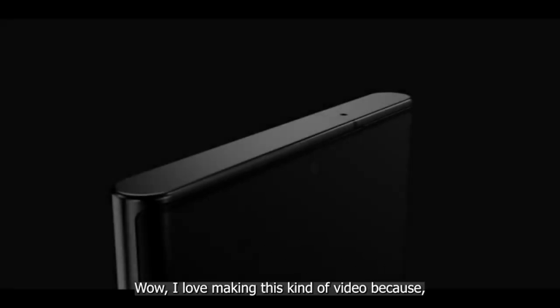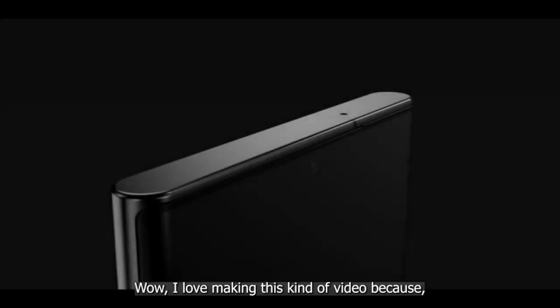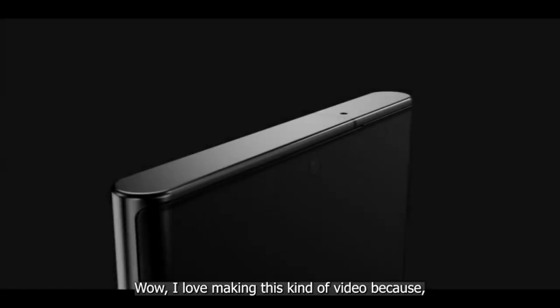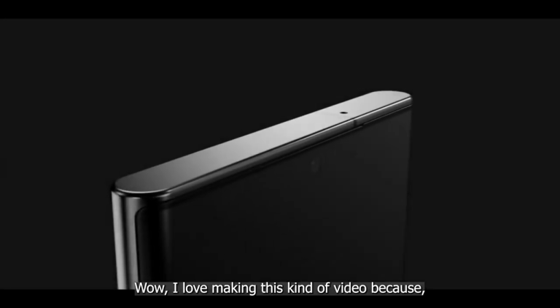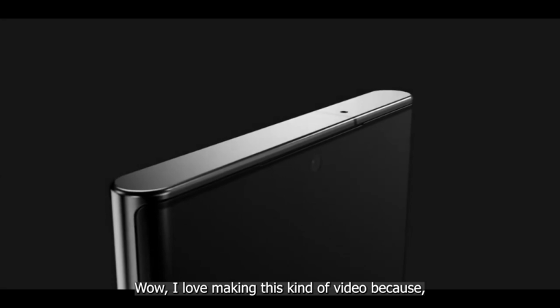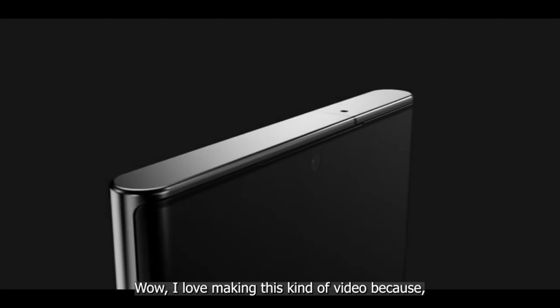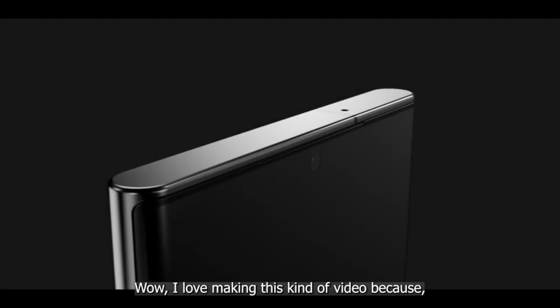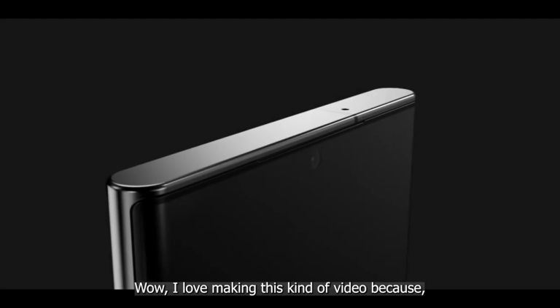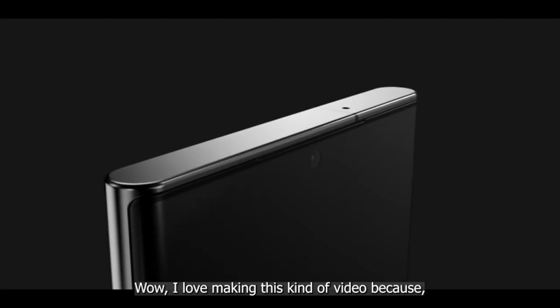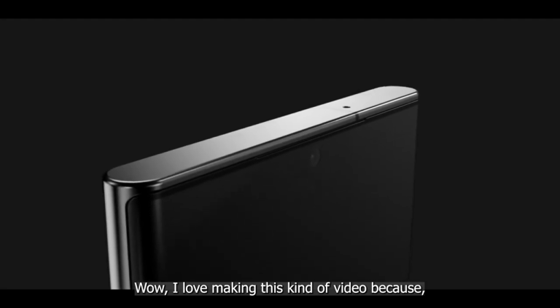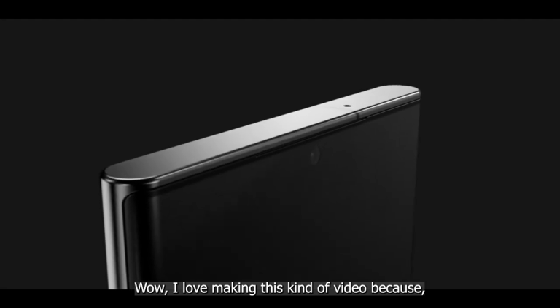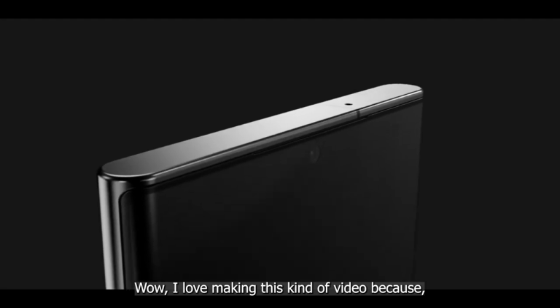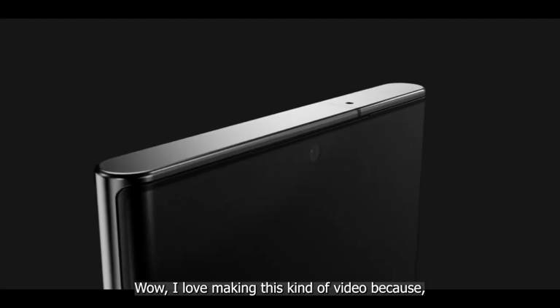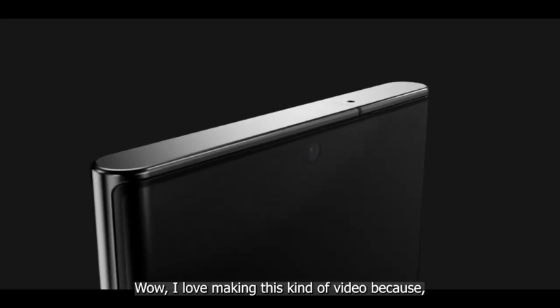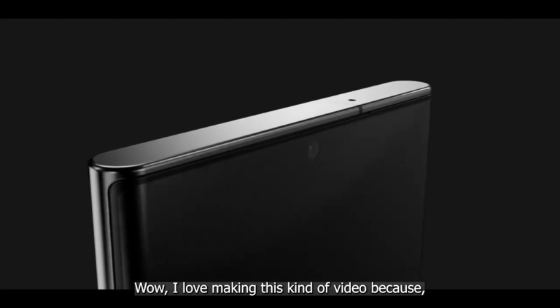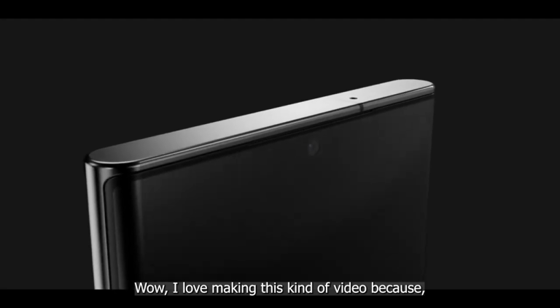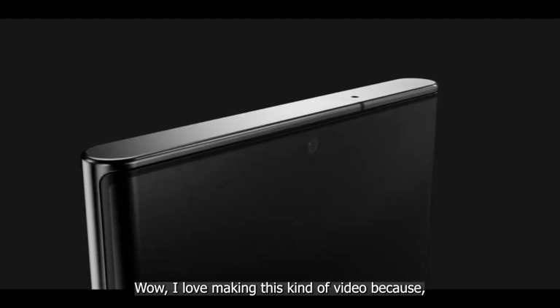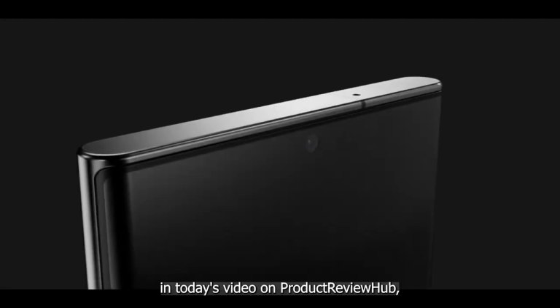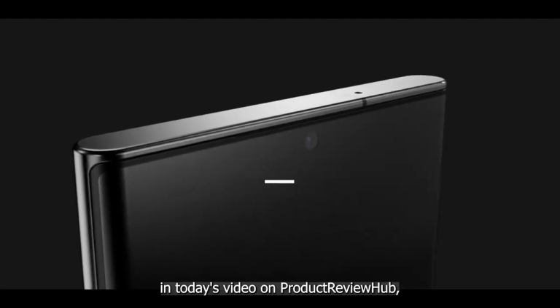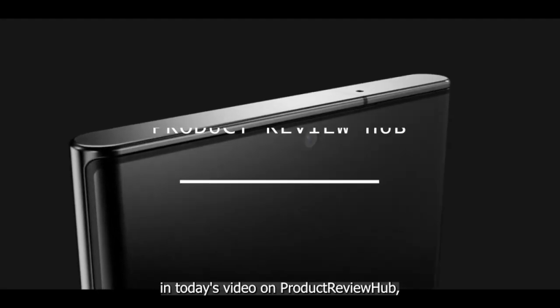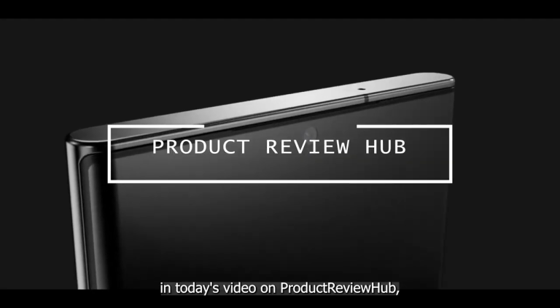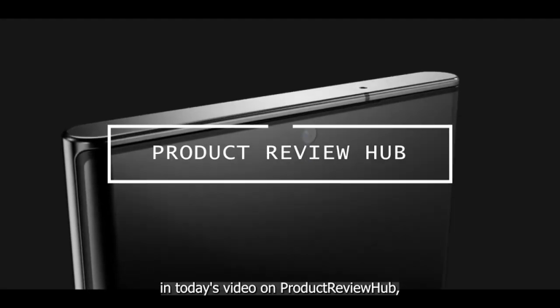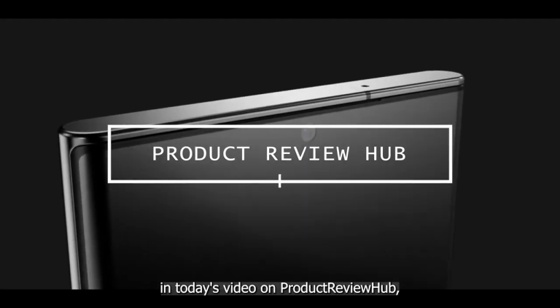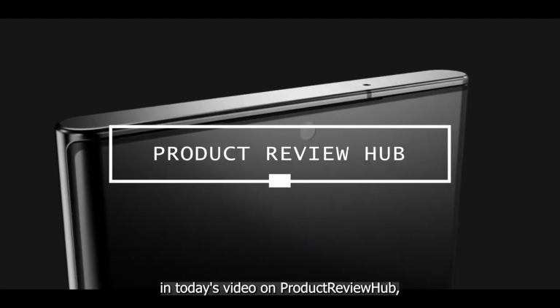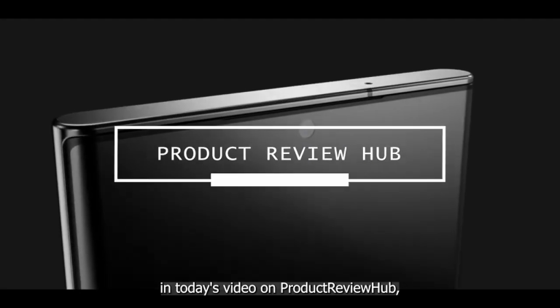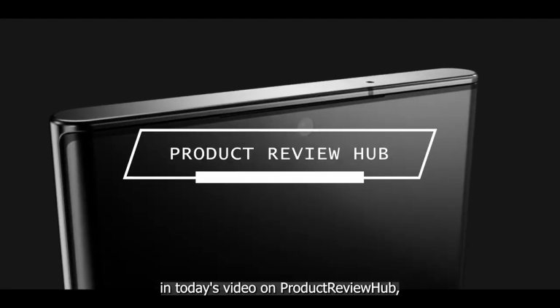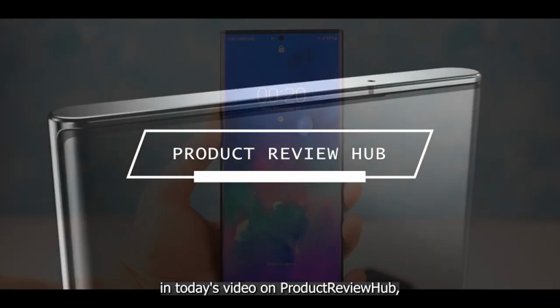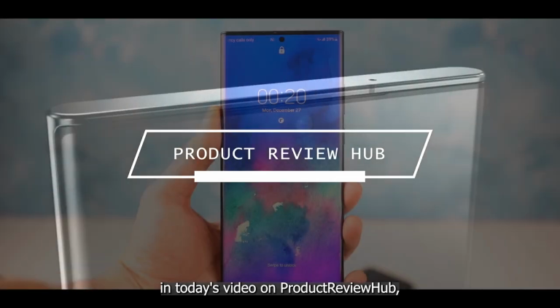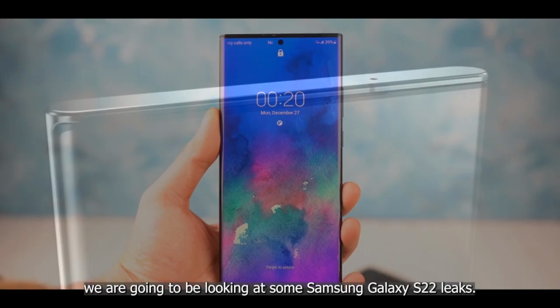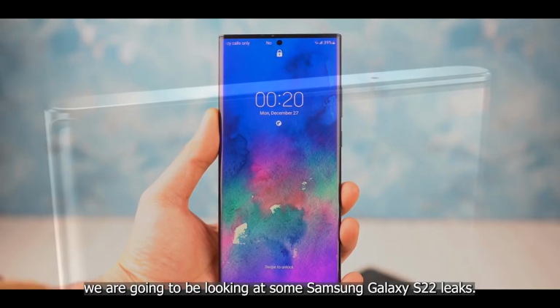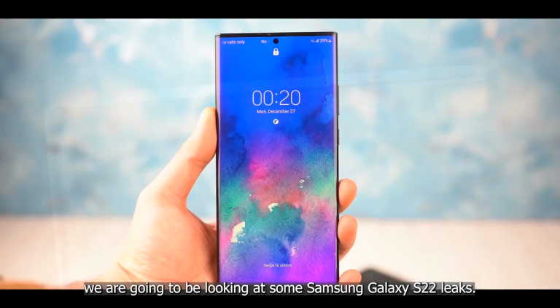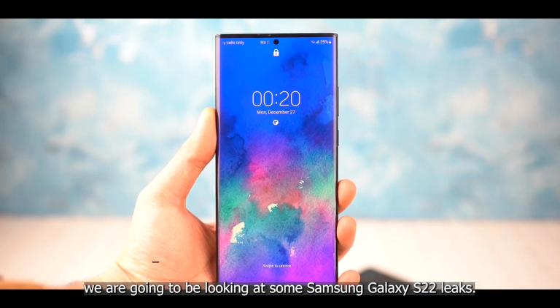I love making this kind of video because today on Product Review Hub we're going to be looking at some Samsung Galaxy S22 leaks, getting a sneak peek at this amazing upcoming phone.